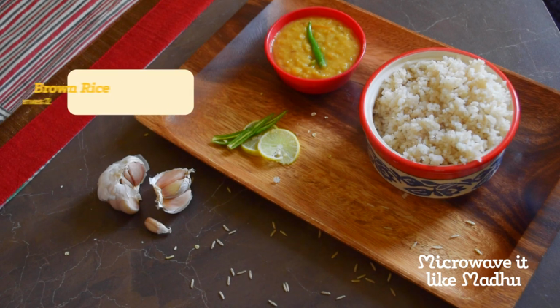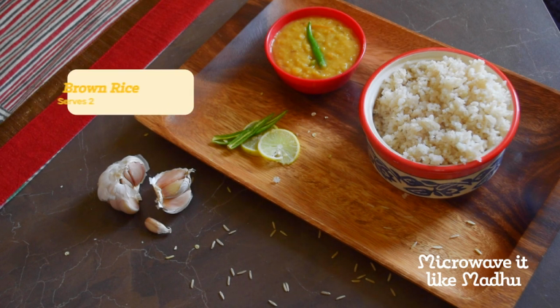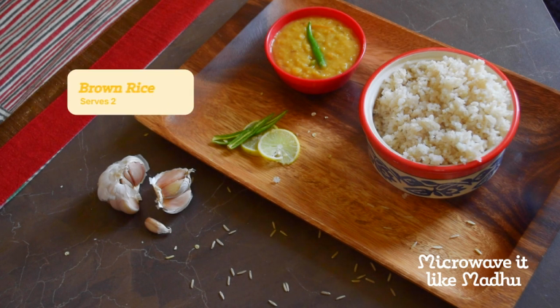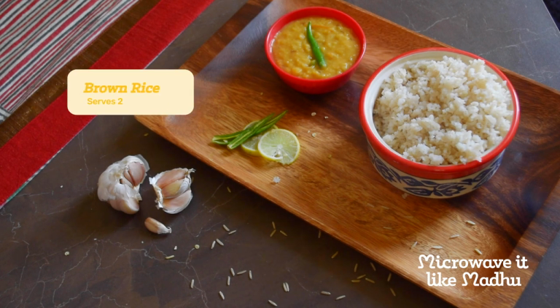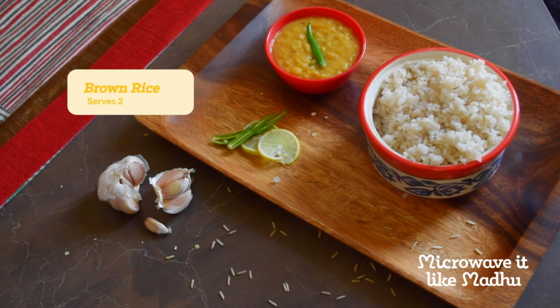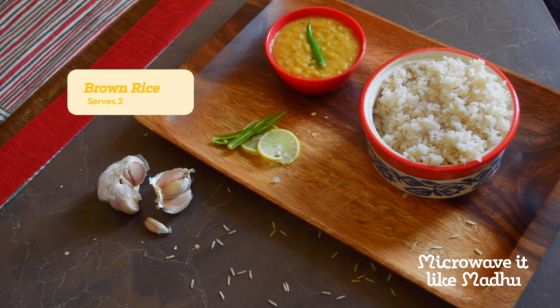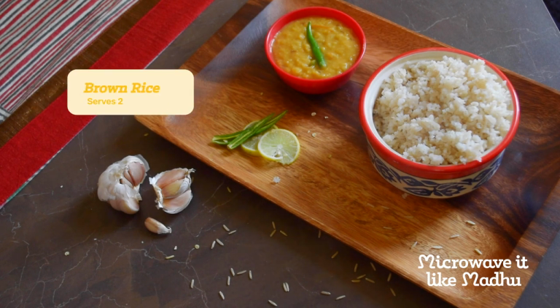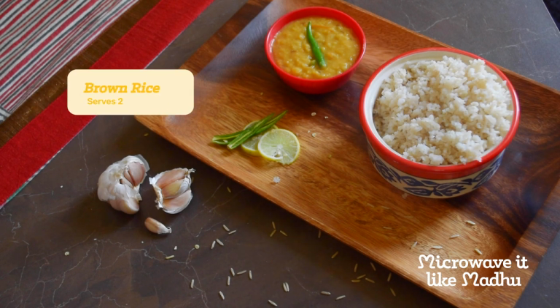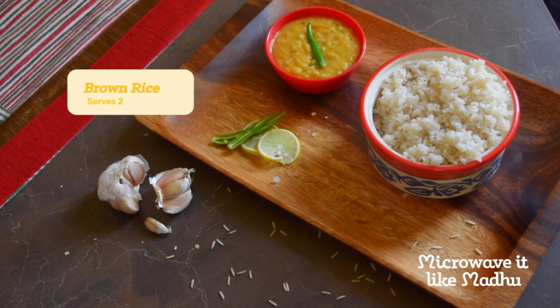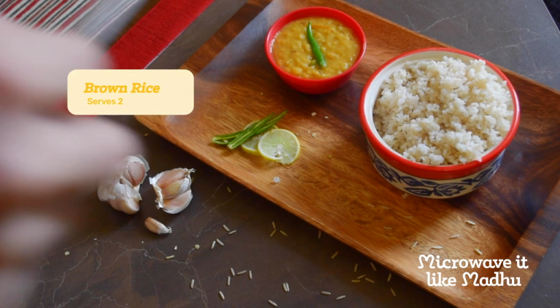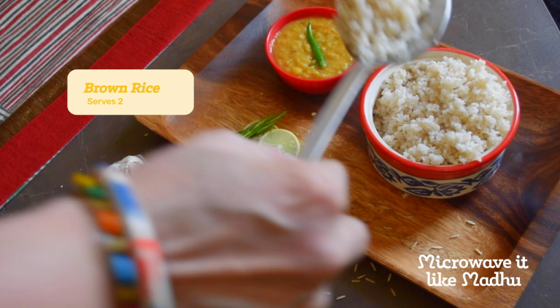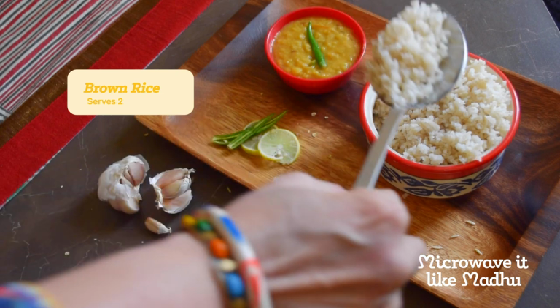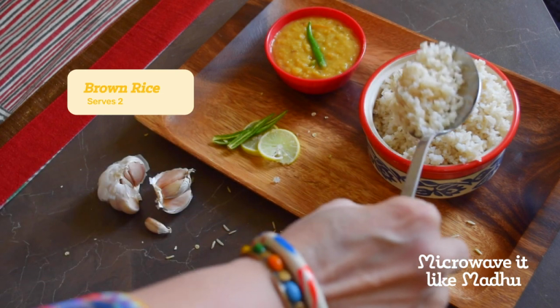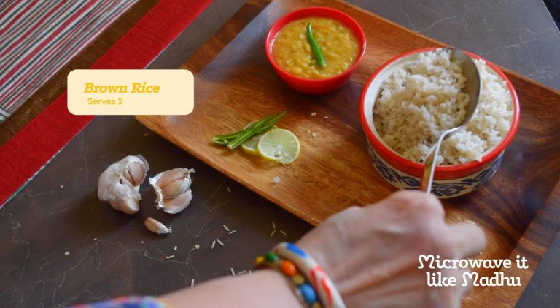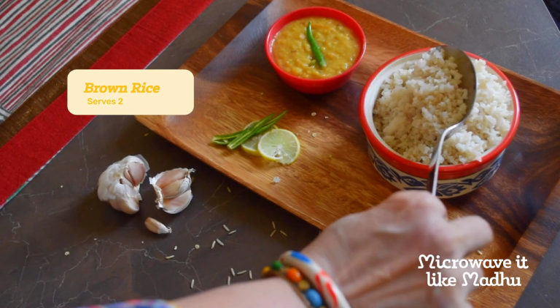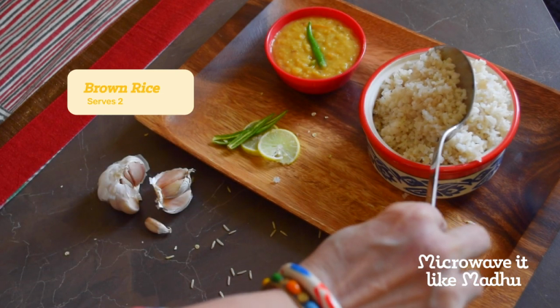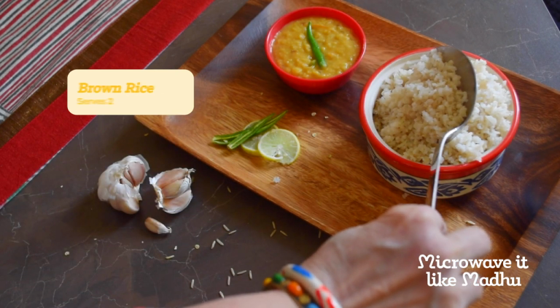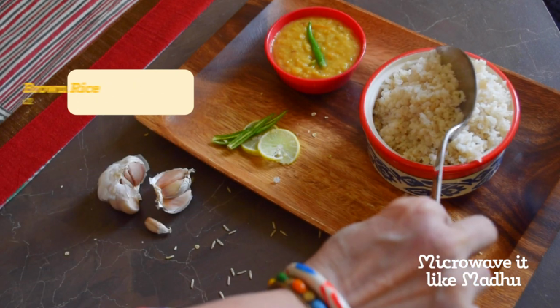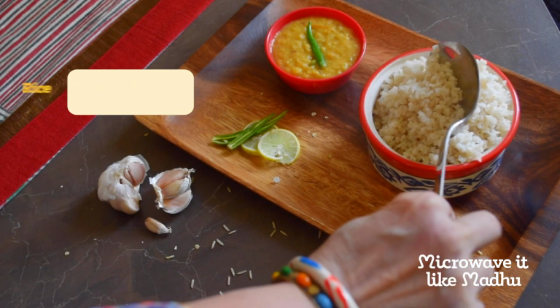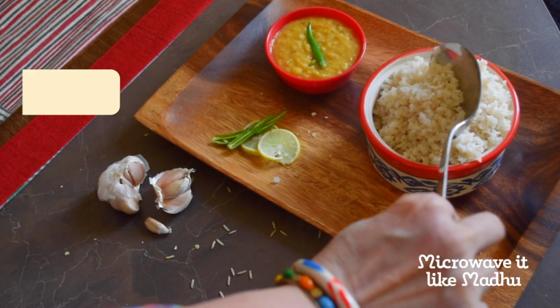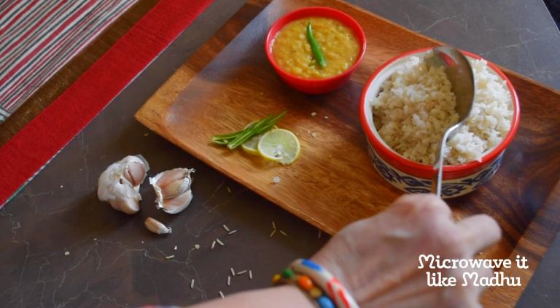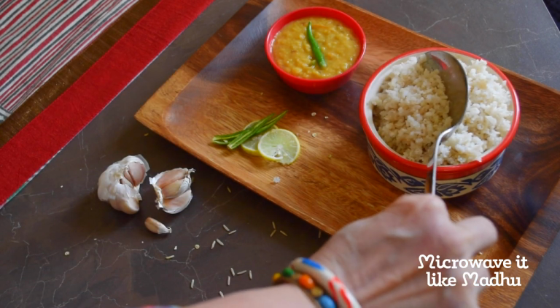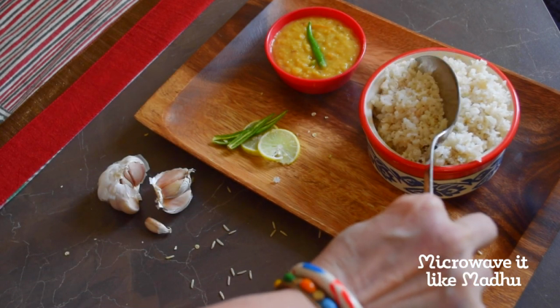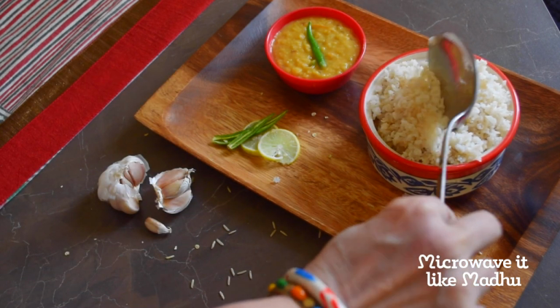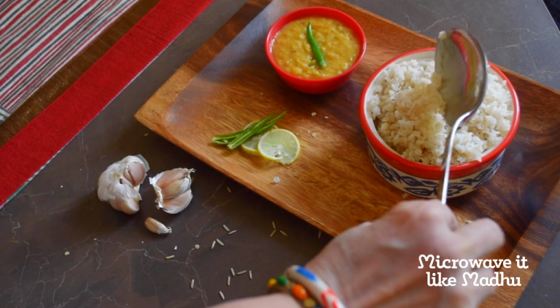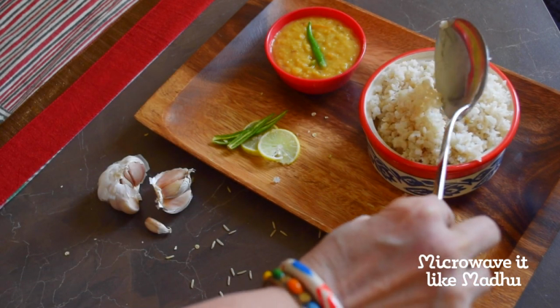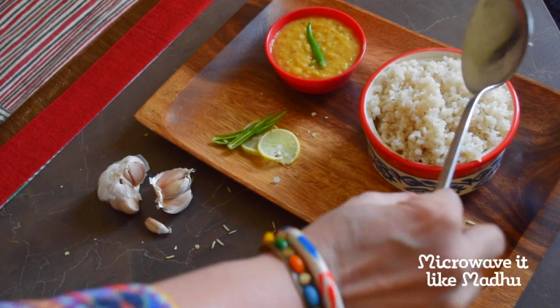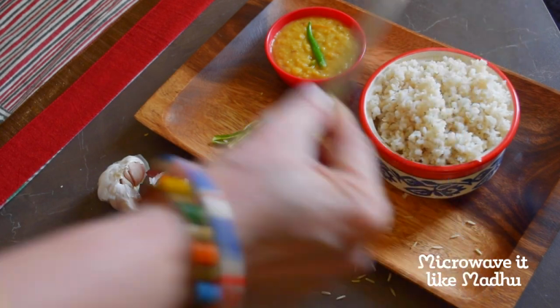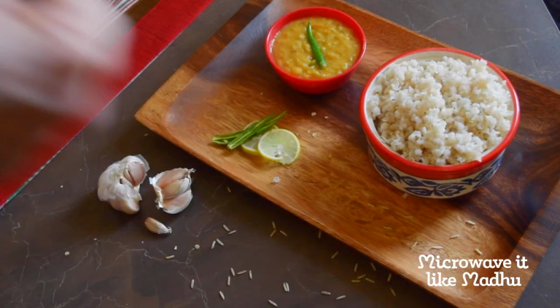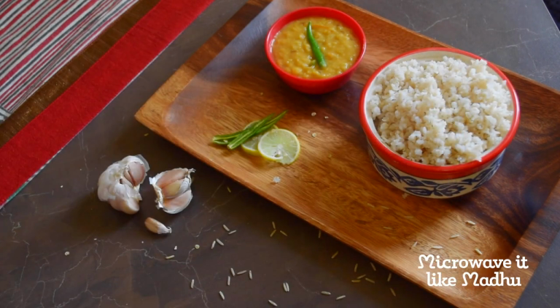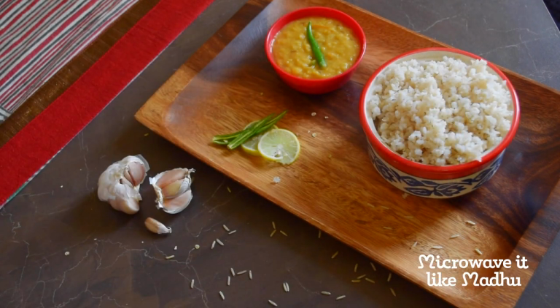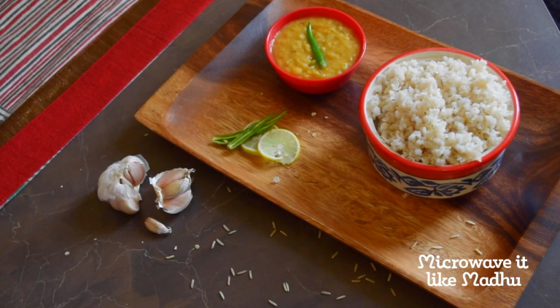Serve it hot alongside some dal or vegetable curry. You may even use it to make fried rice, pulao, or biryani.